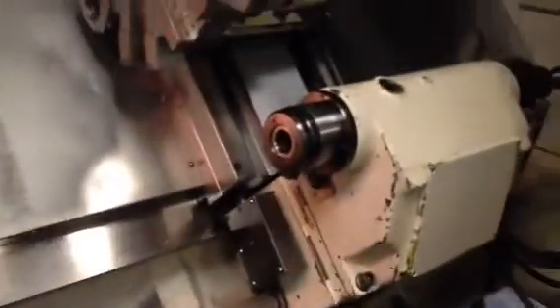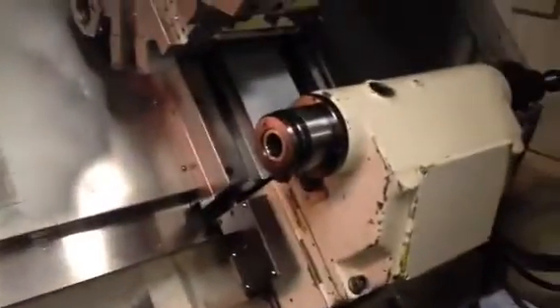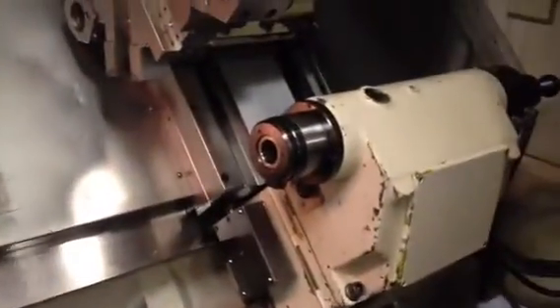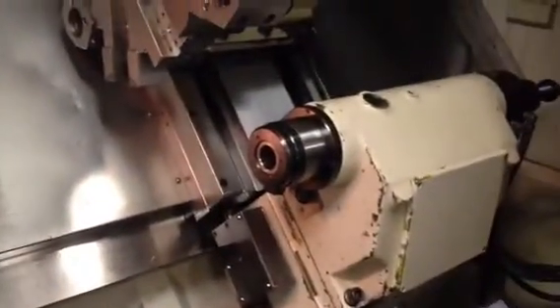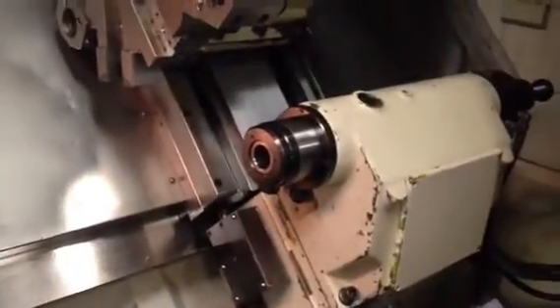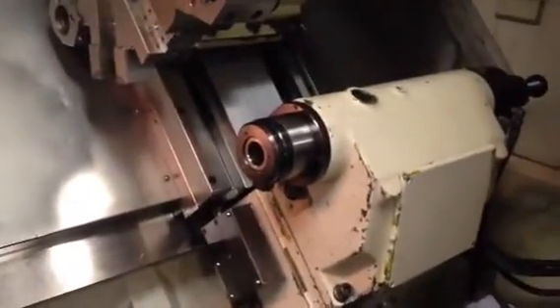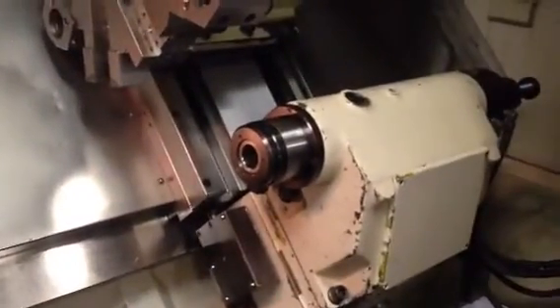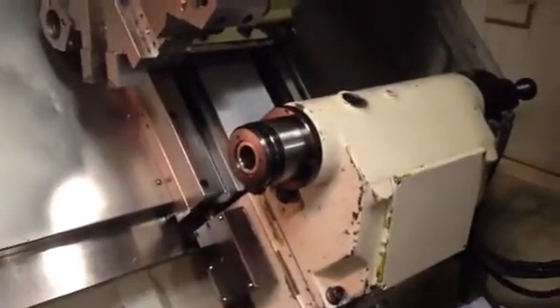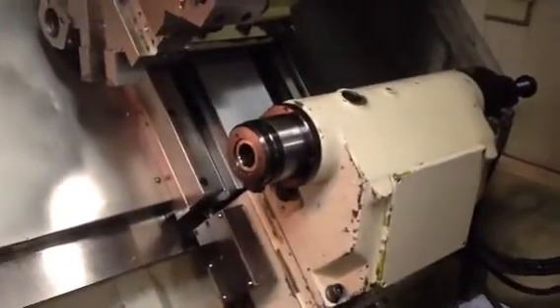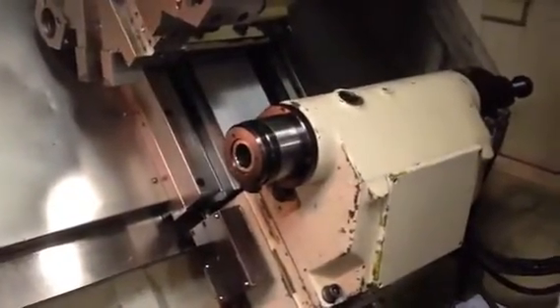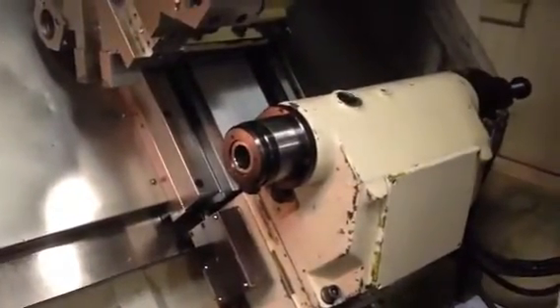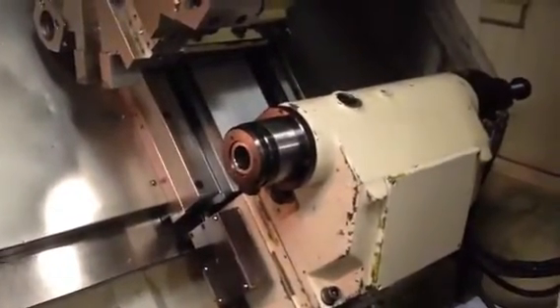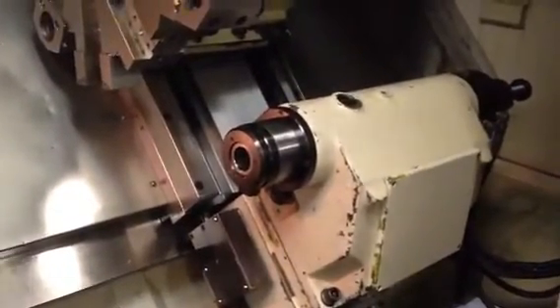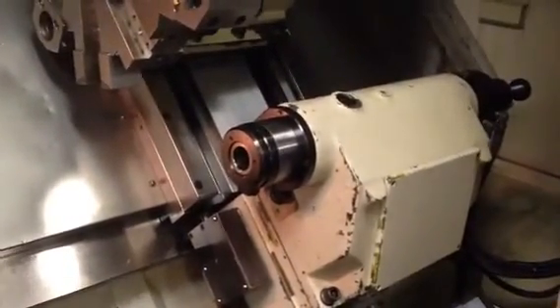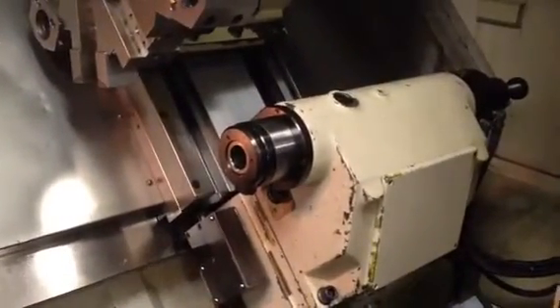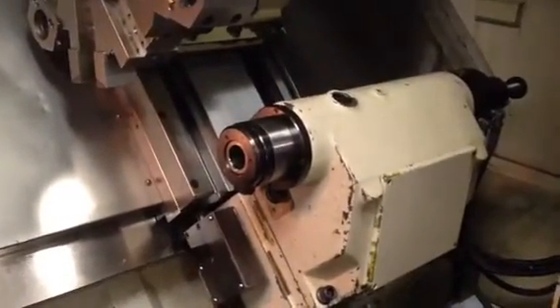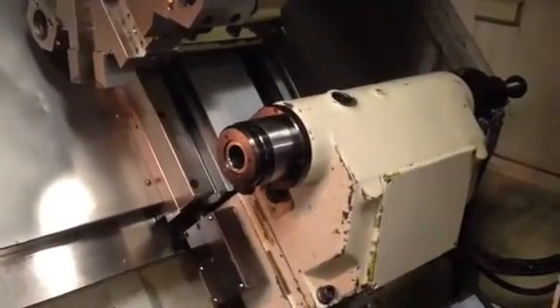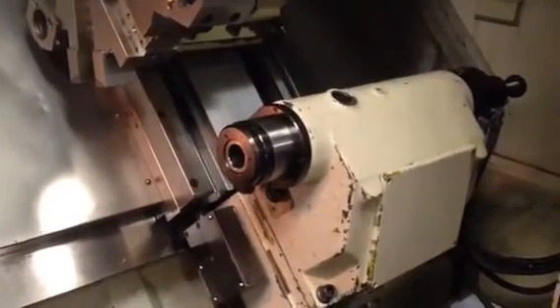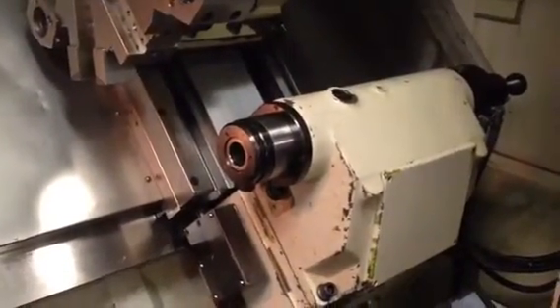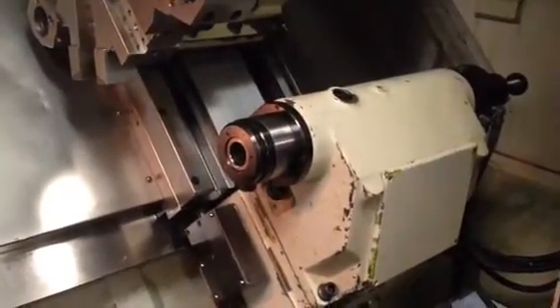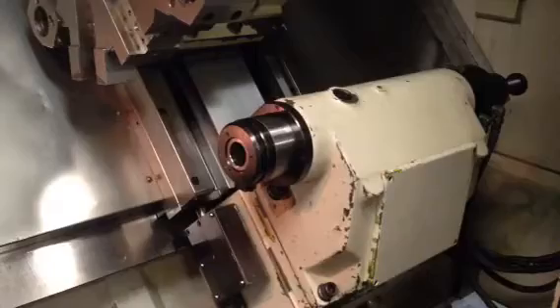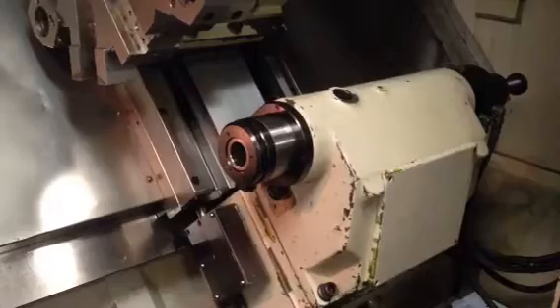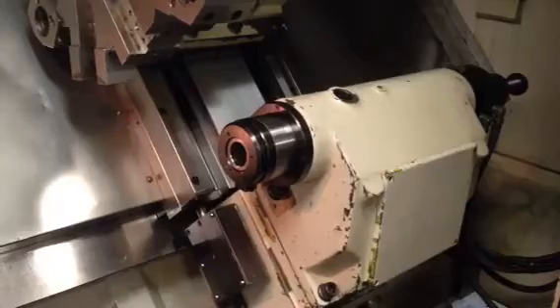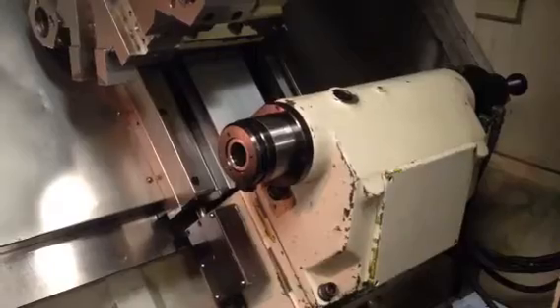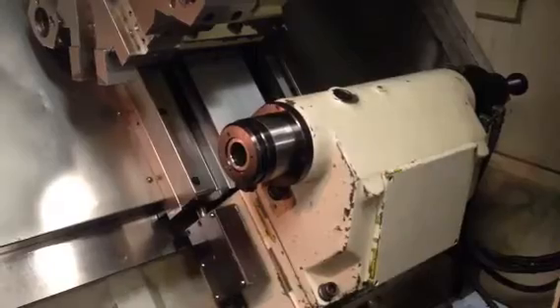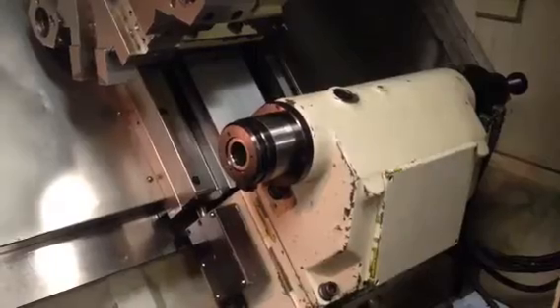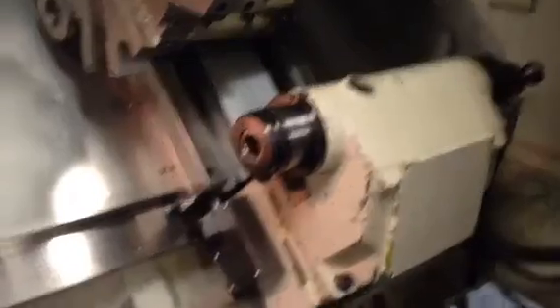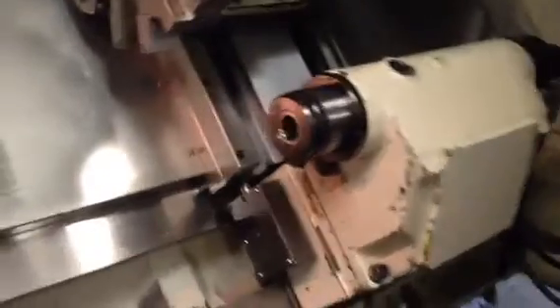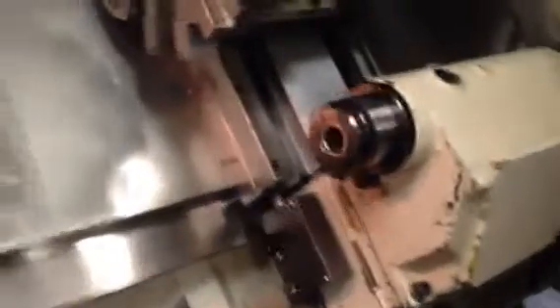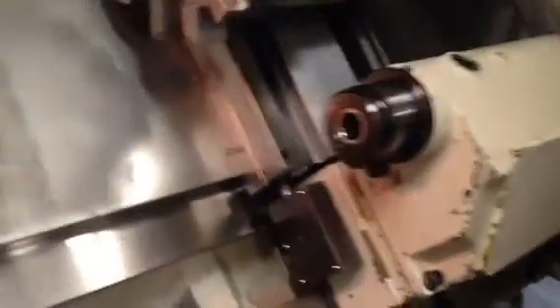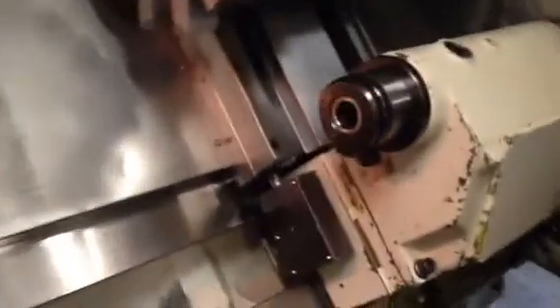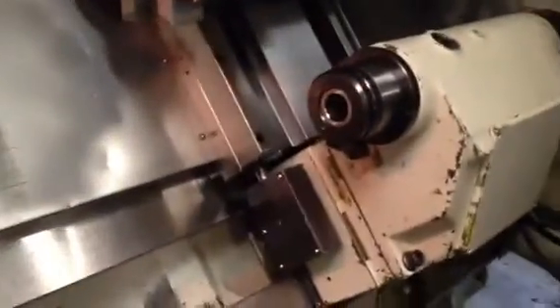First we're going to move the tailstock. It's got the locking pin.